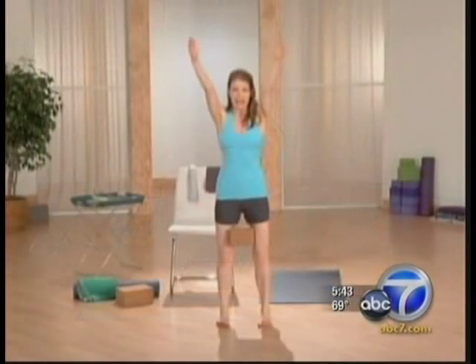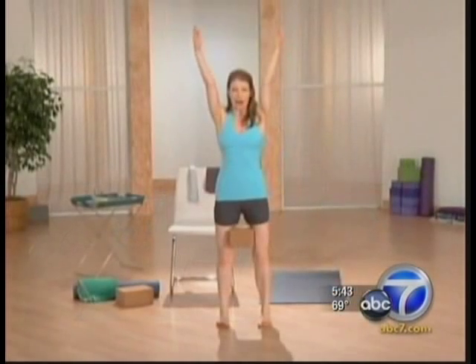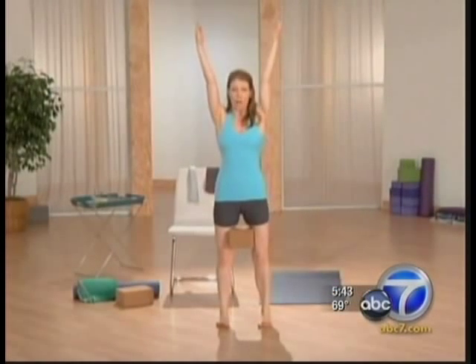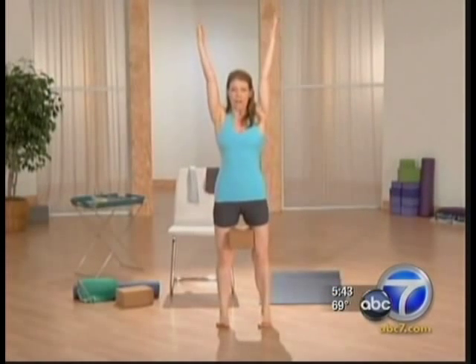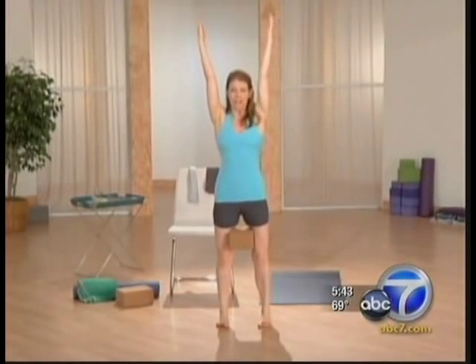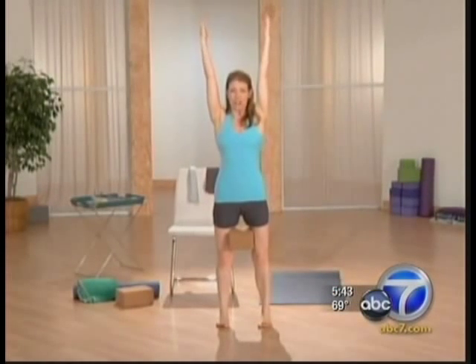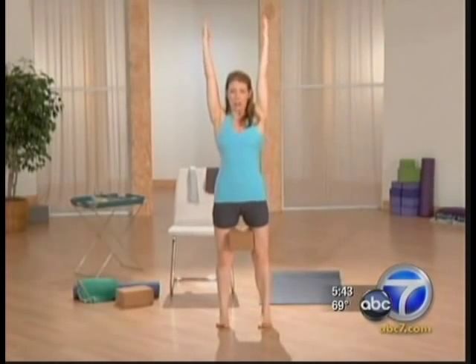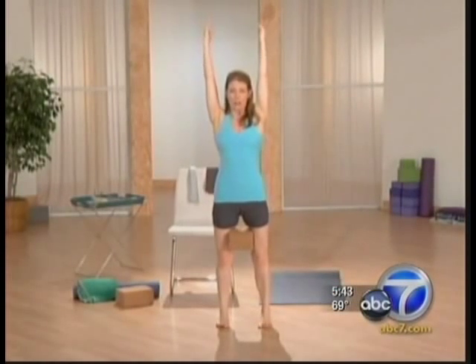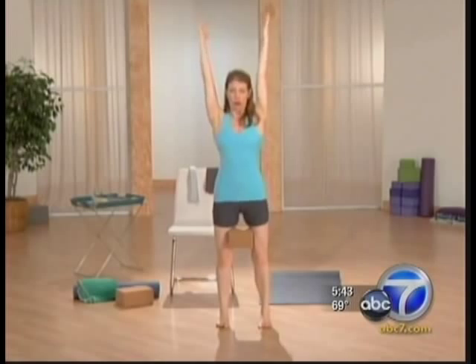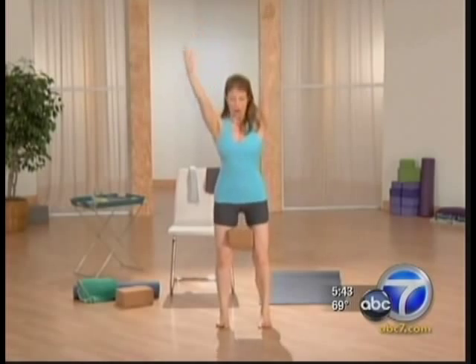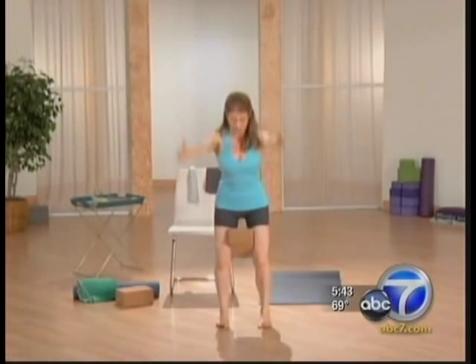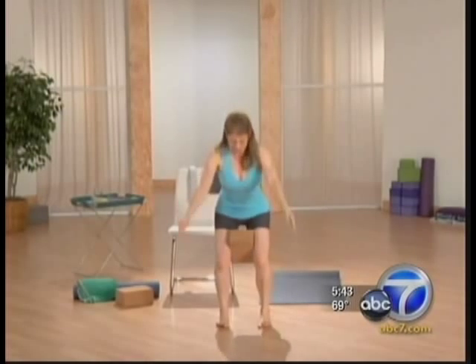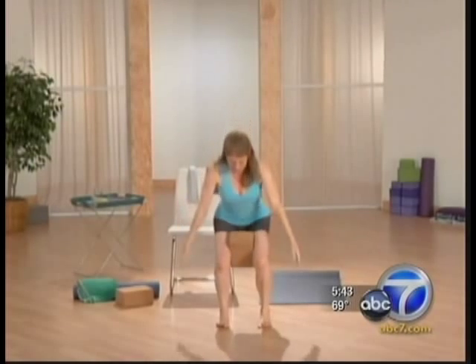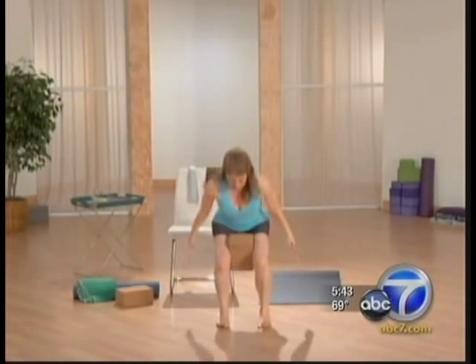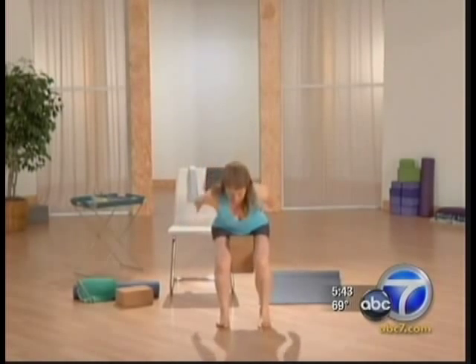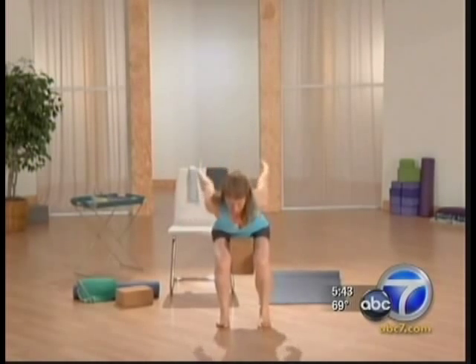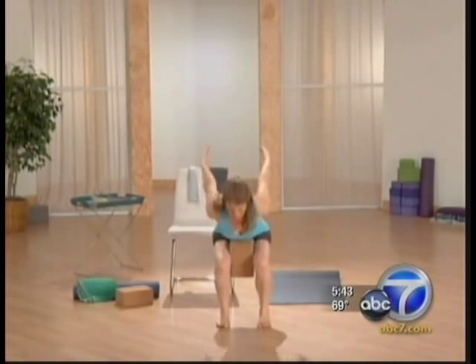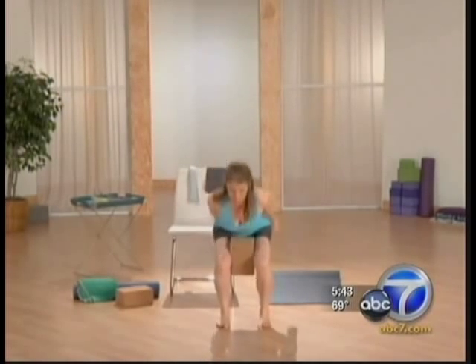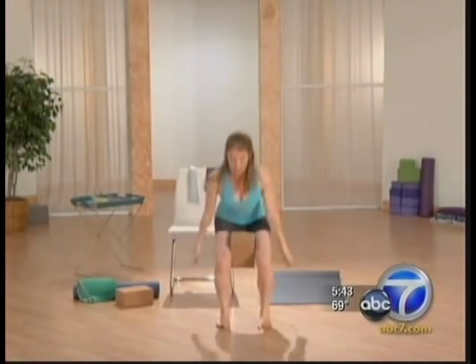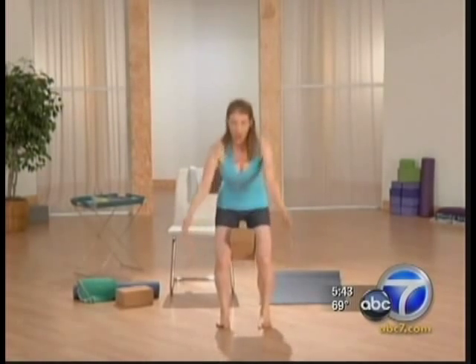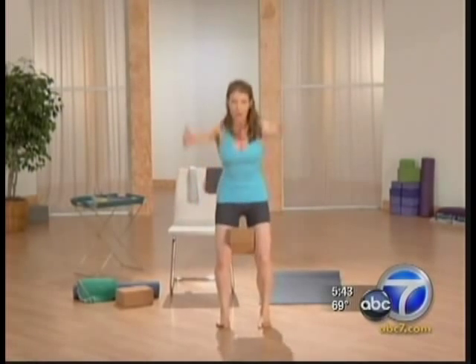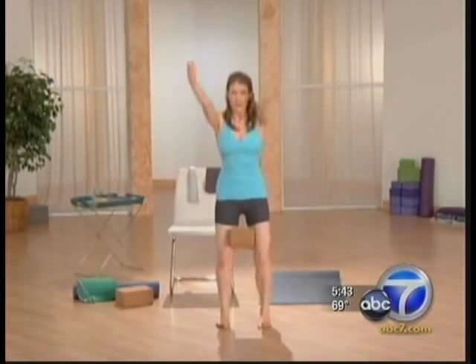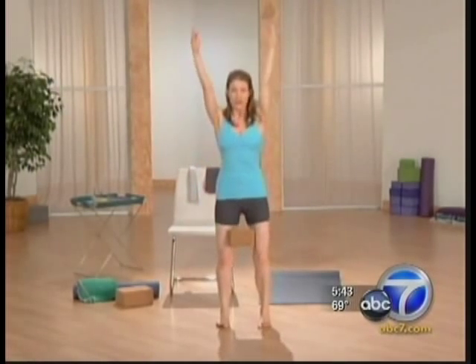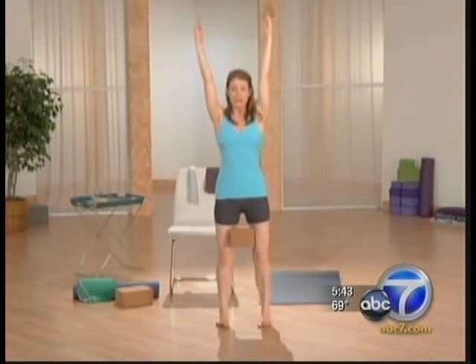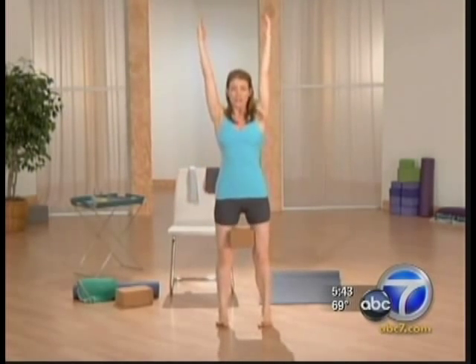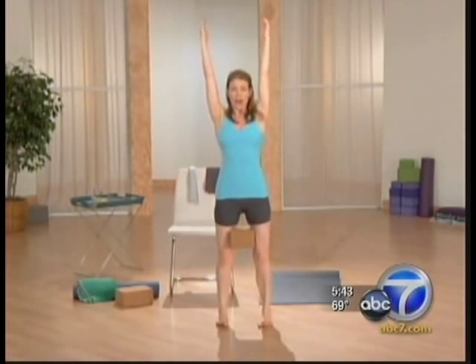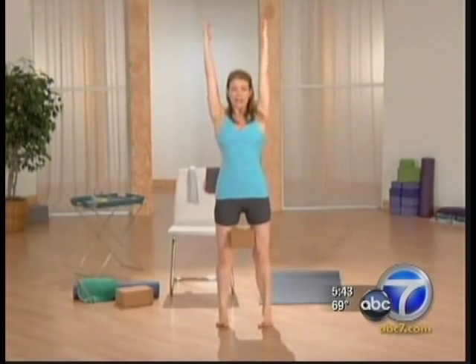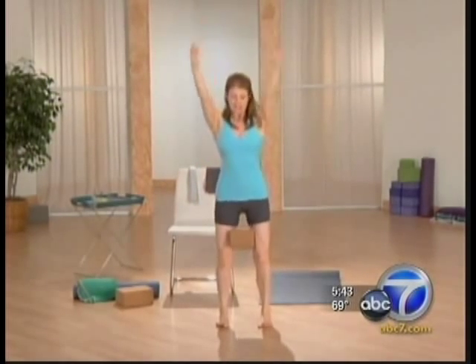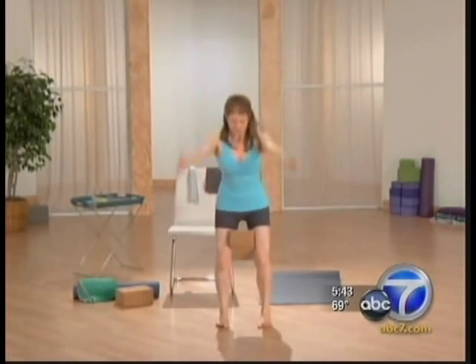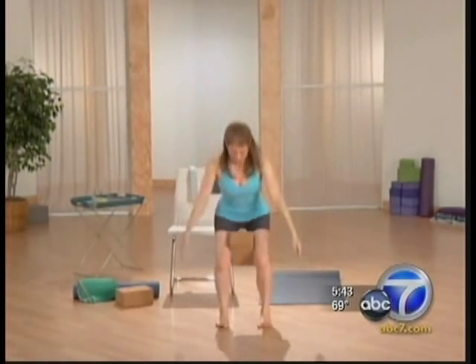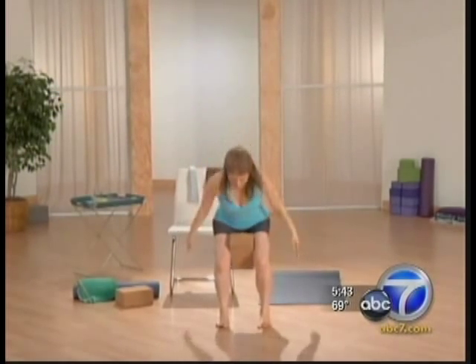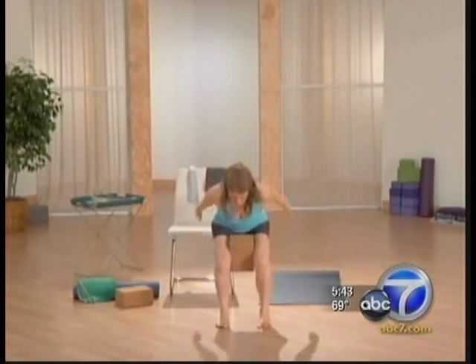Reinforcing, we need to strengthen glutes, inner and outer thighs, and ankles to stay balanced.